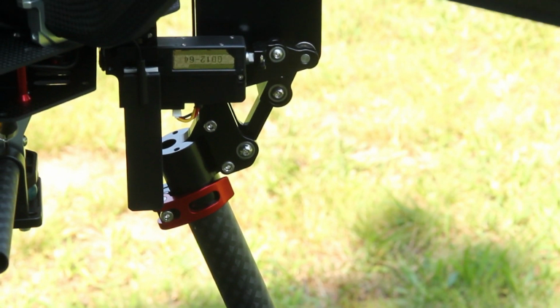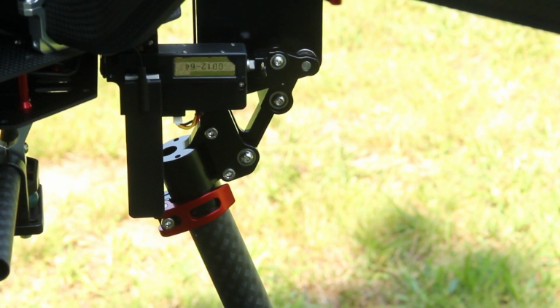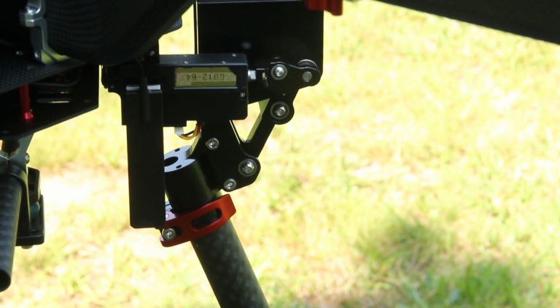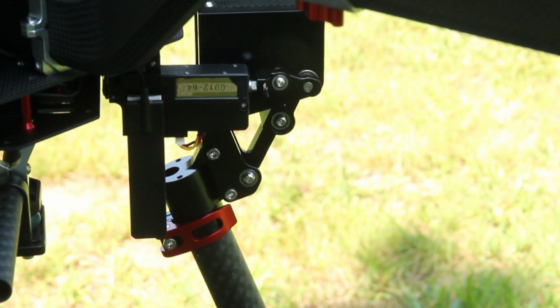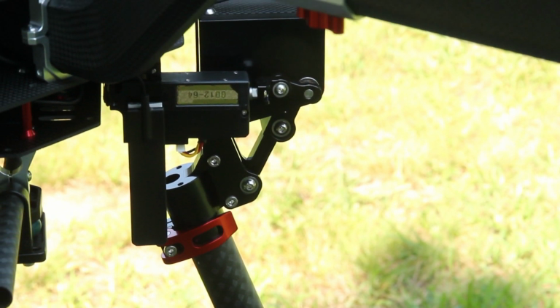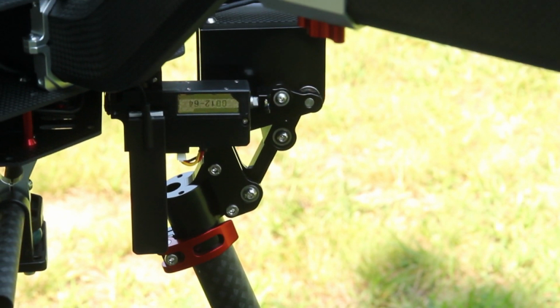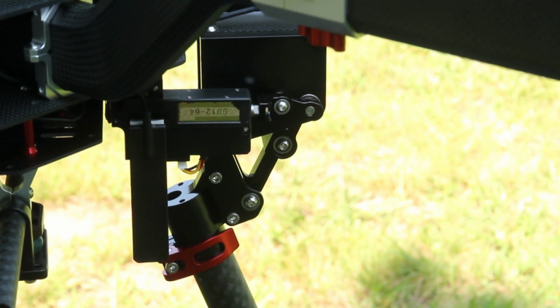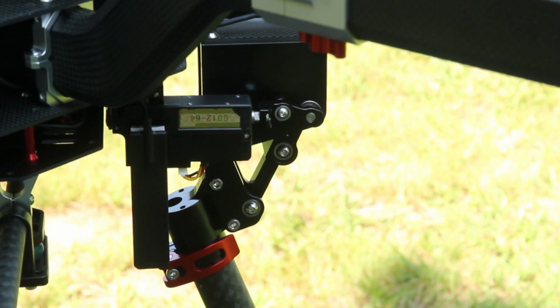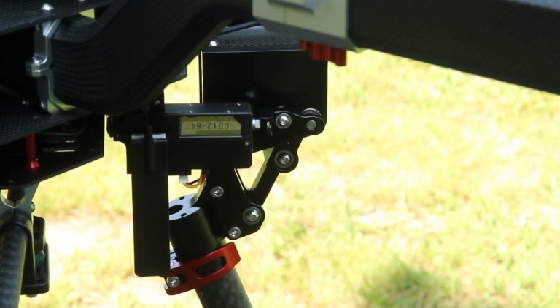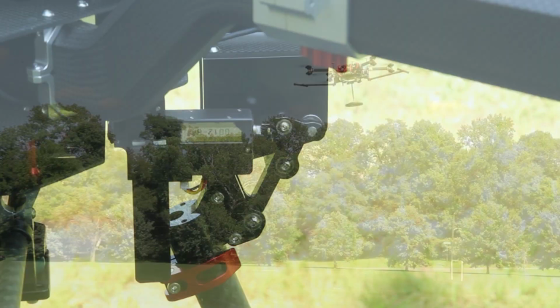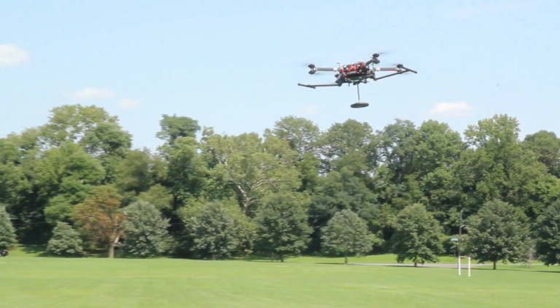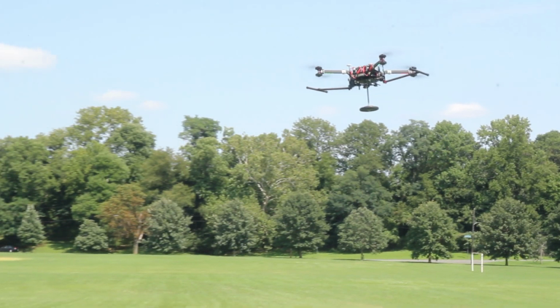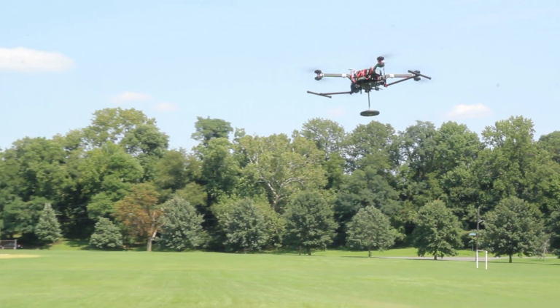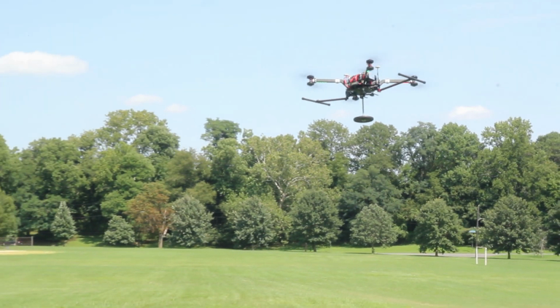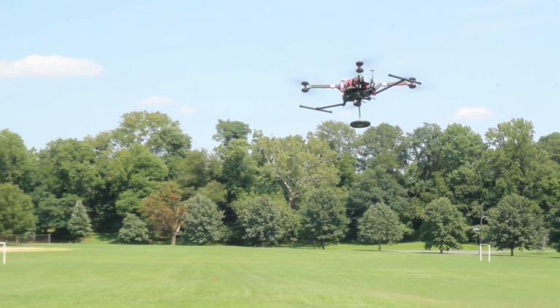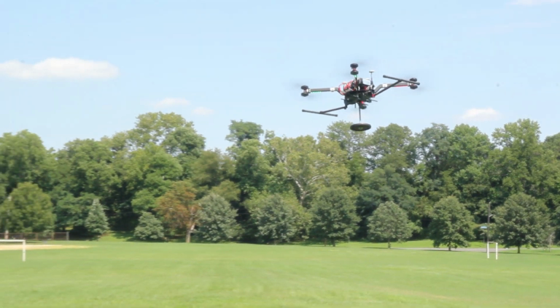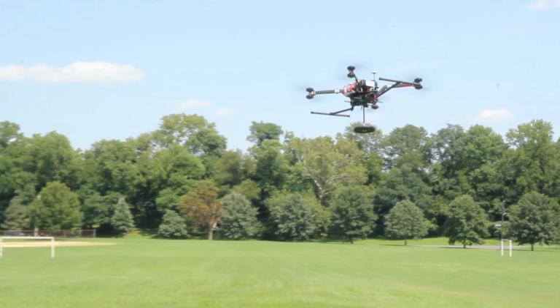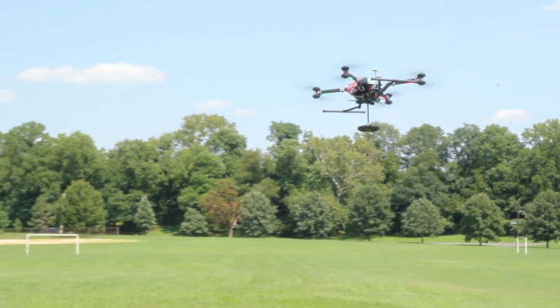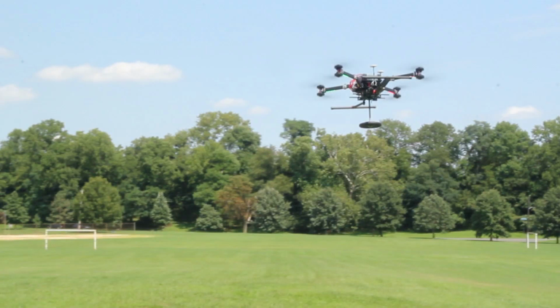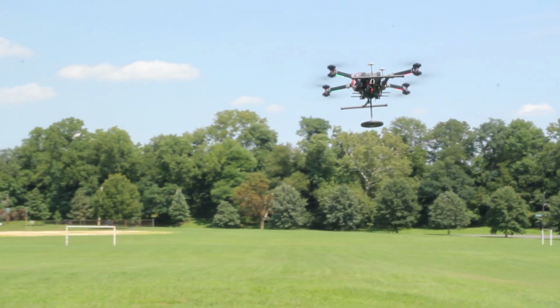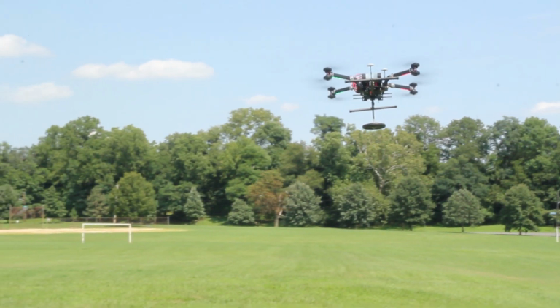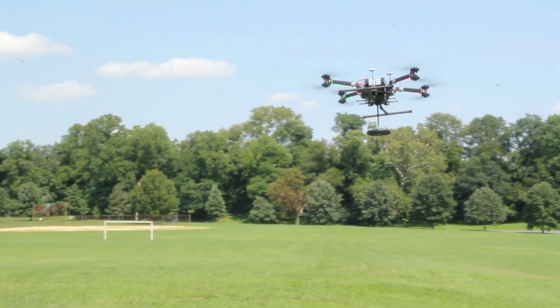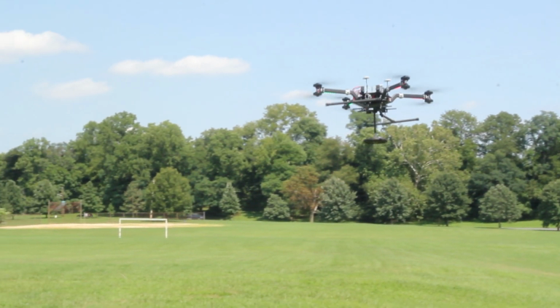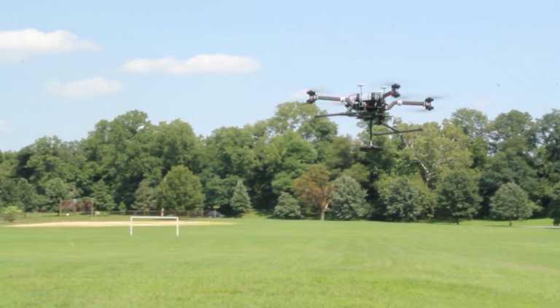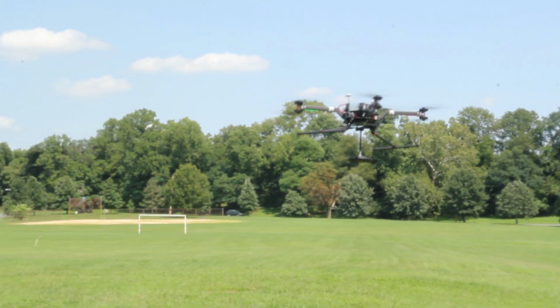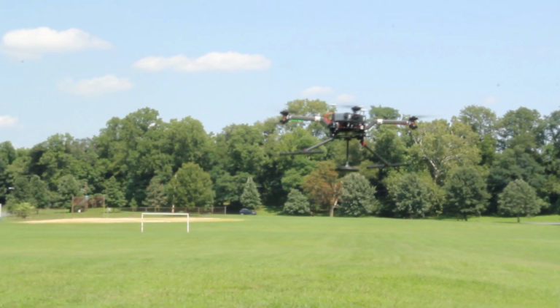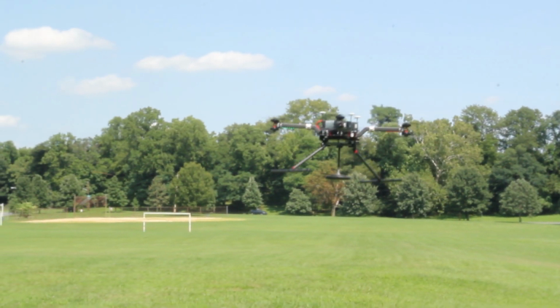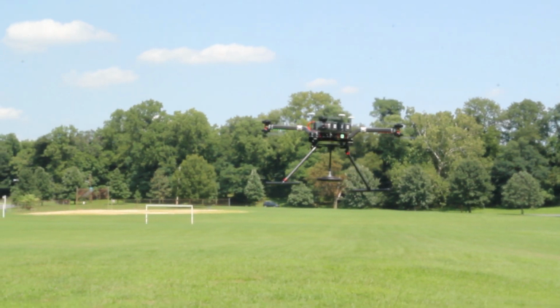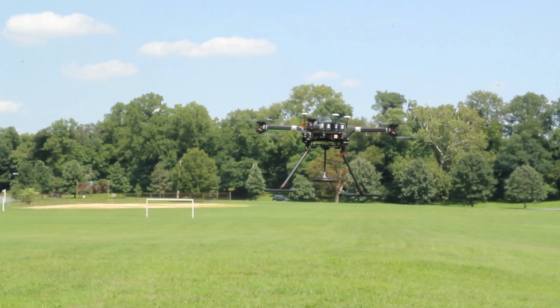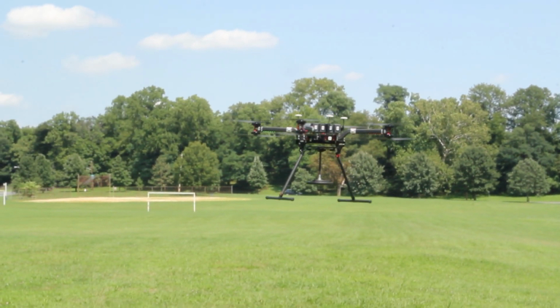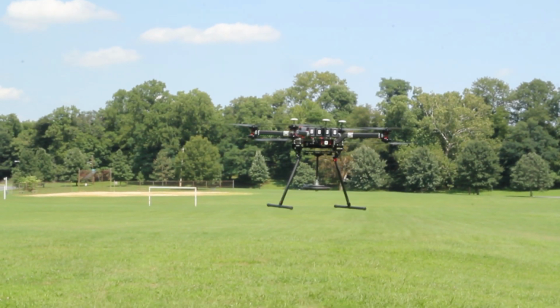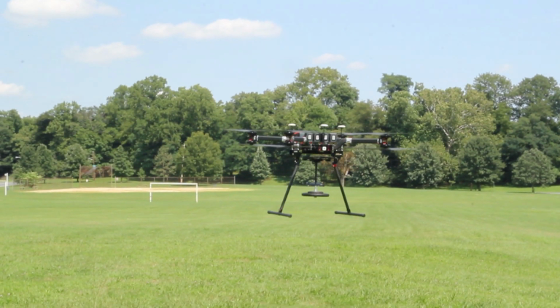It's got the Griffin Dynamics retractable landing gear, which is super sturdy and pretty fast acting. So we've been getting a lot of good use out of those.